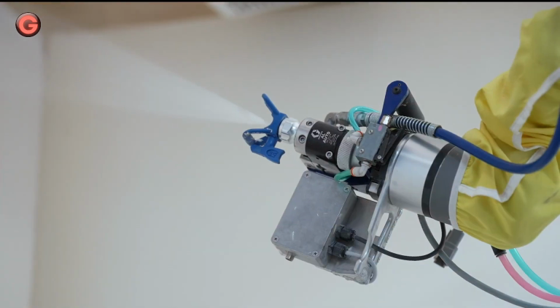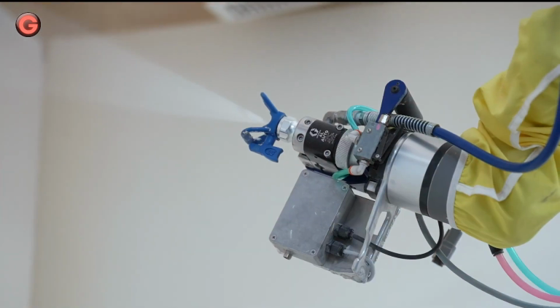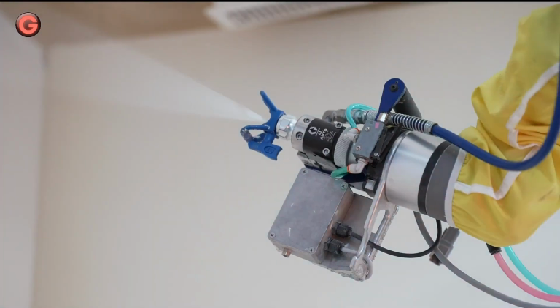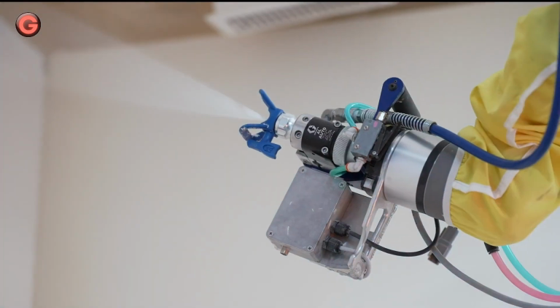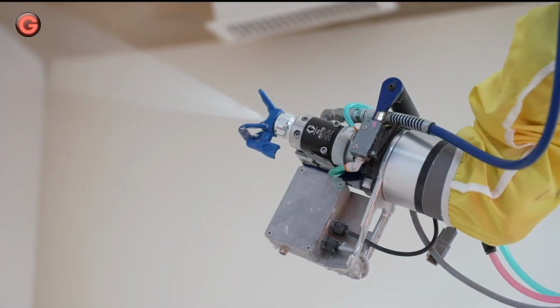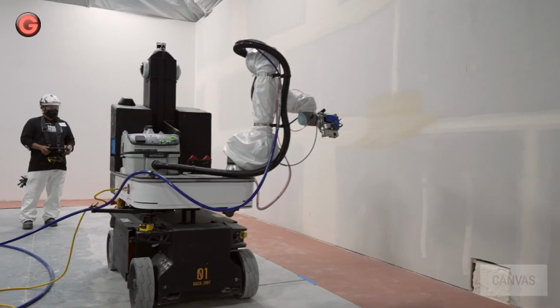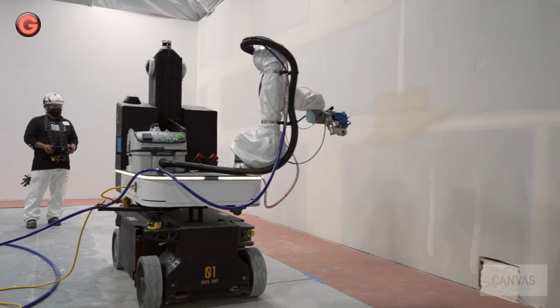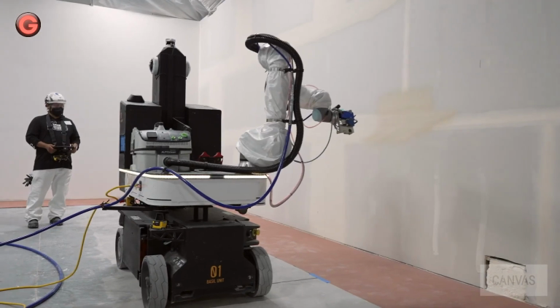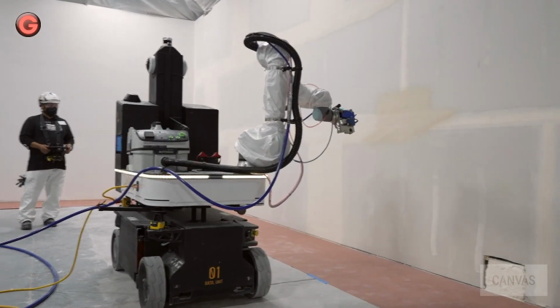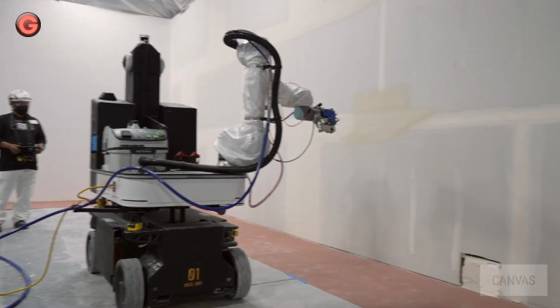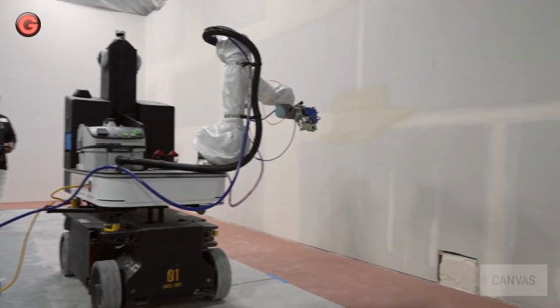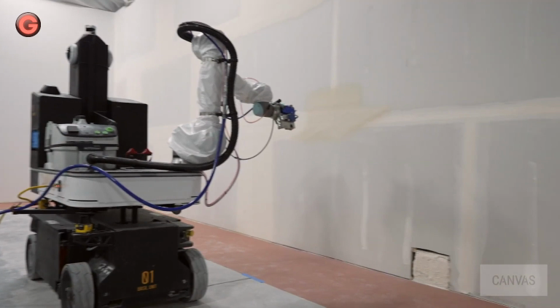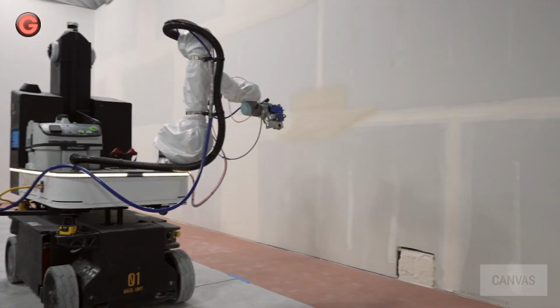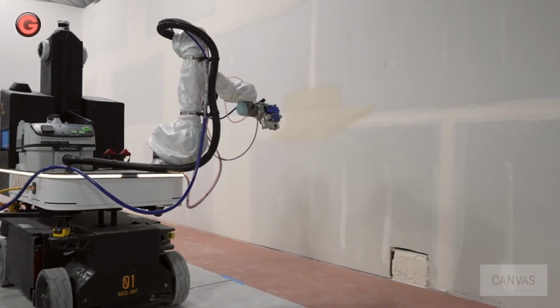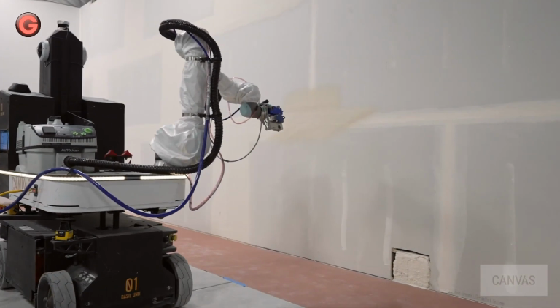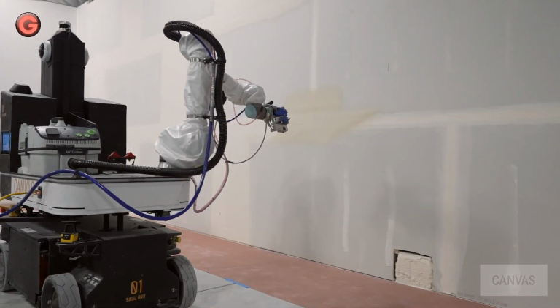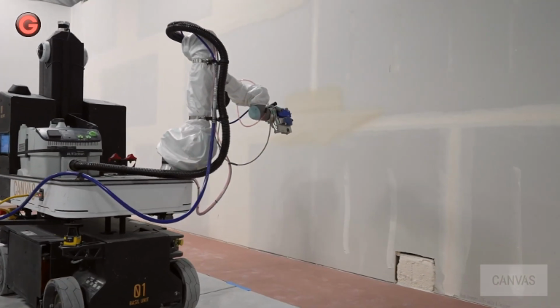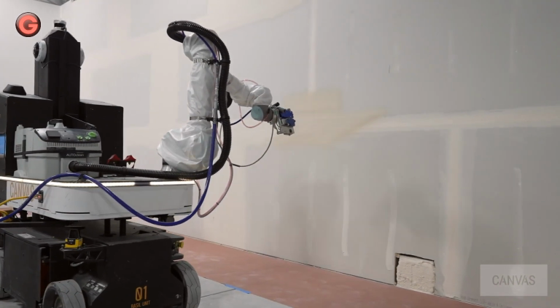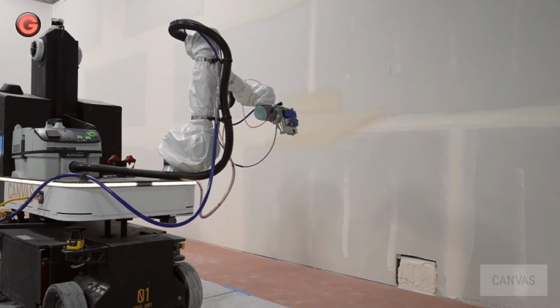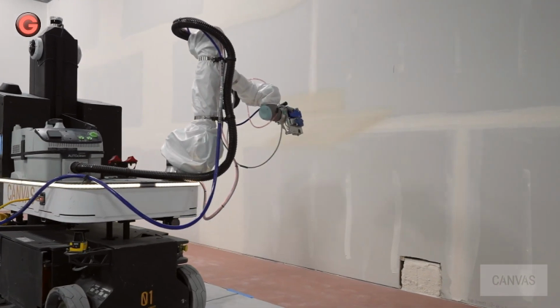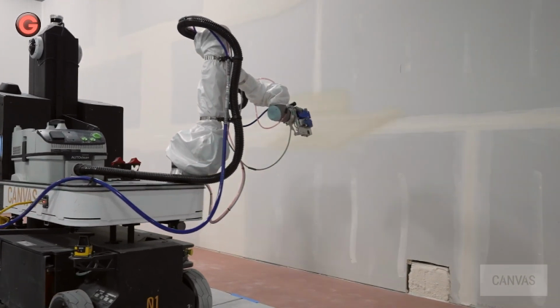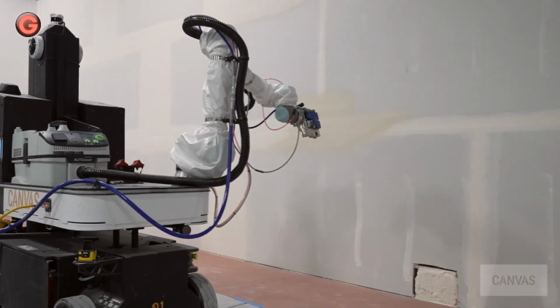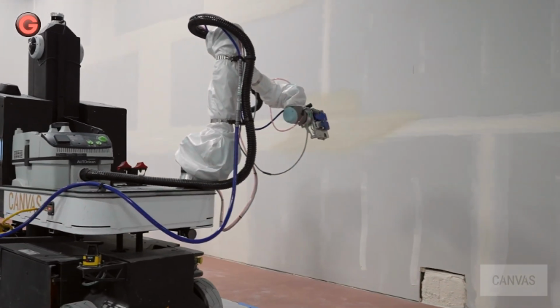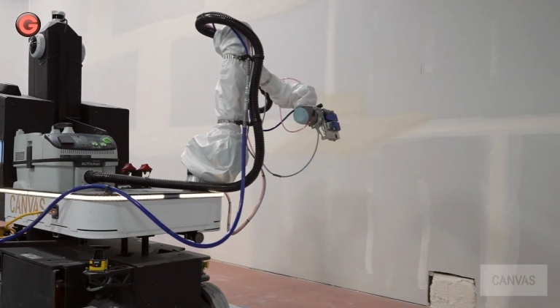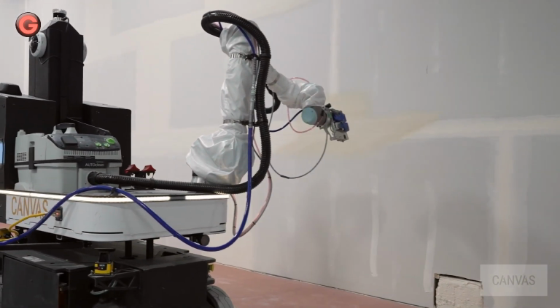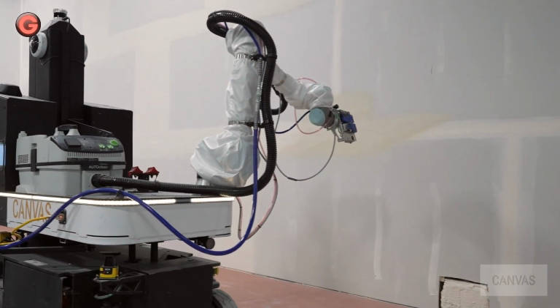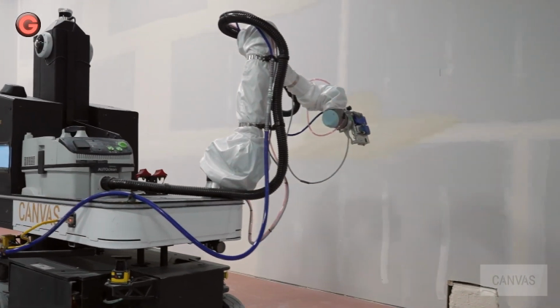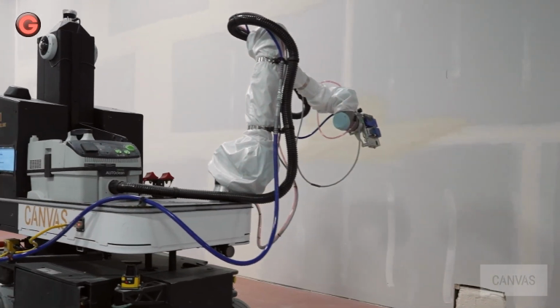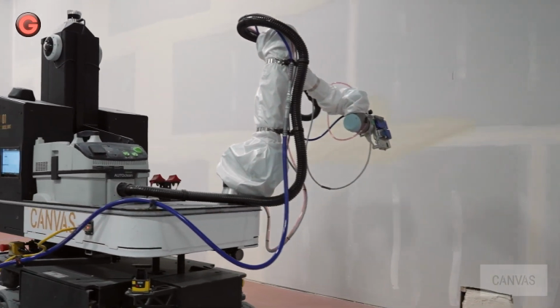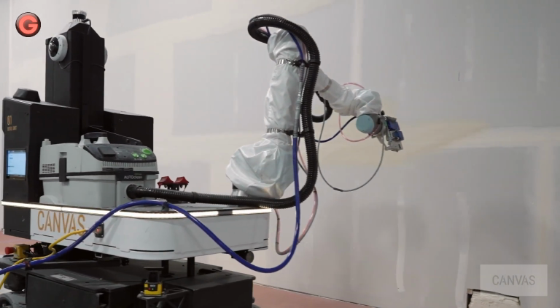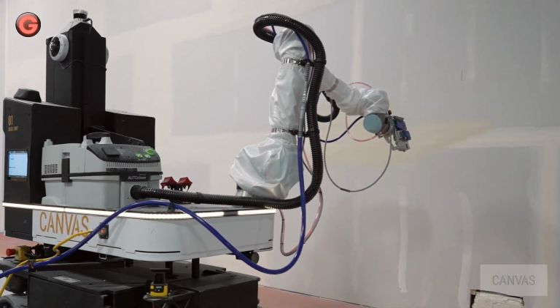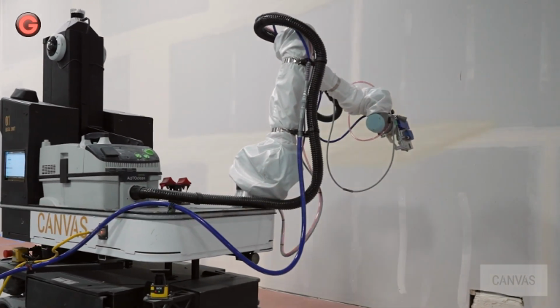Robots are very good at repeating what they need to do, and humans are very able to adapt to change.